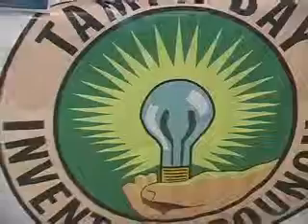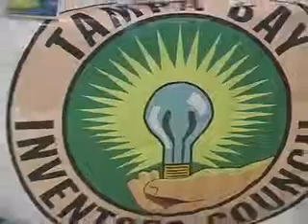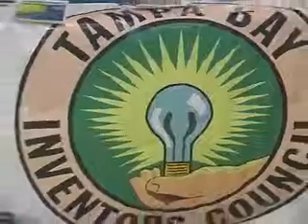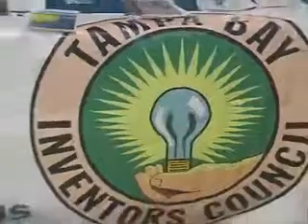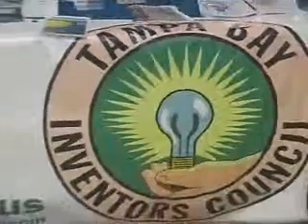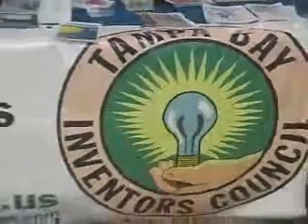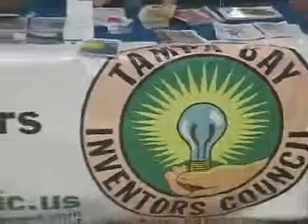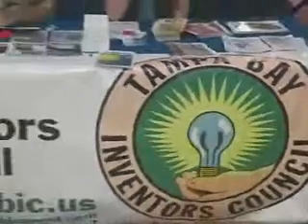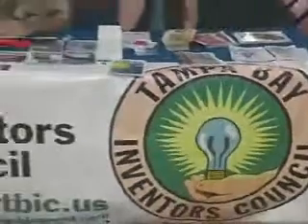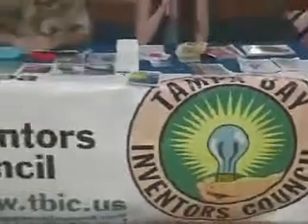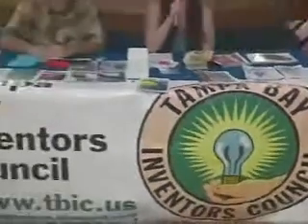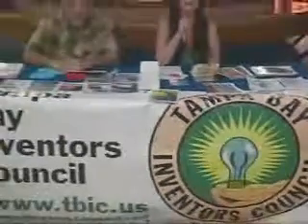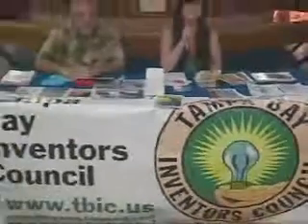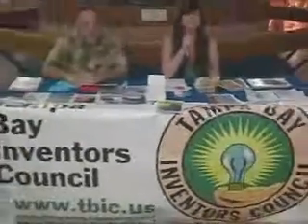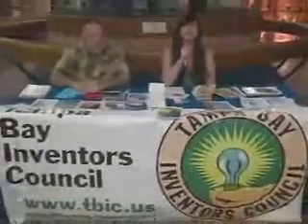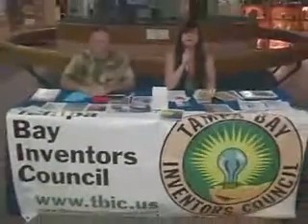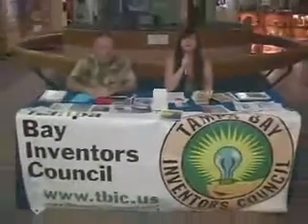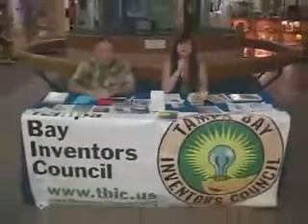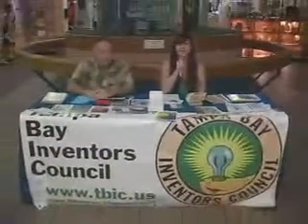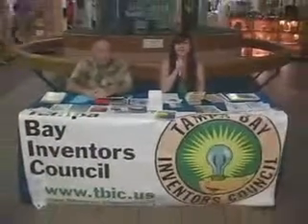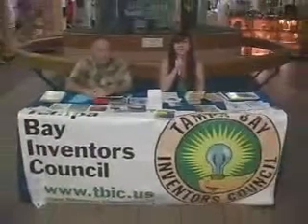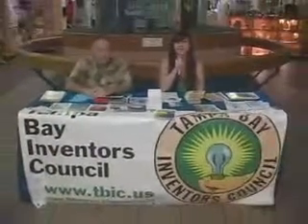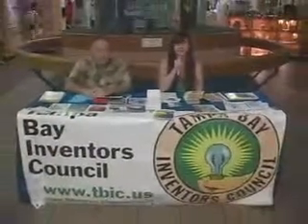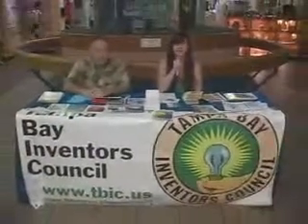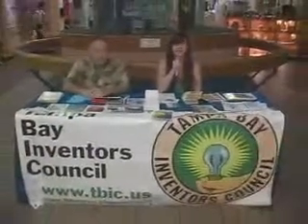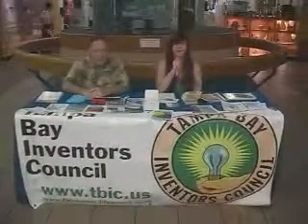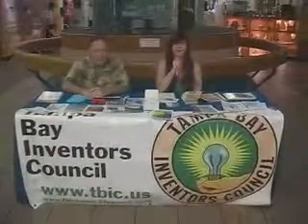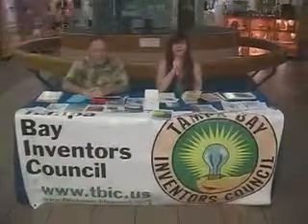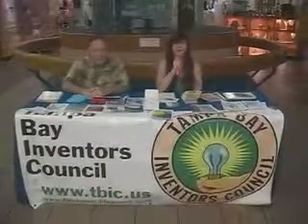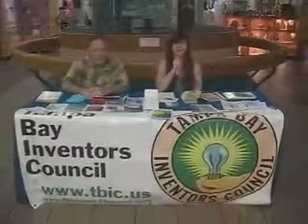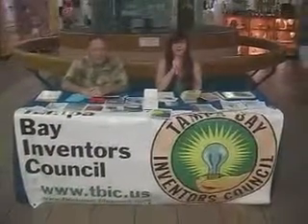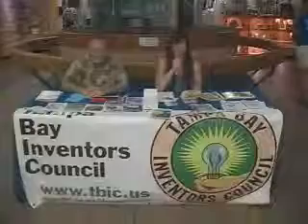Welcome to the Tampa Bay Inventors Council 3rd Annual Inventors Fair at the St. Pete Pier.